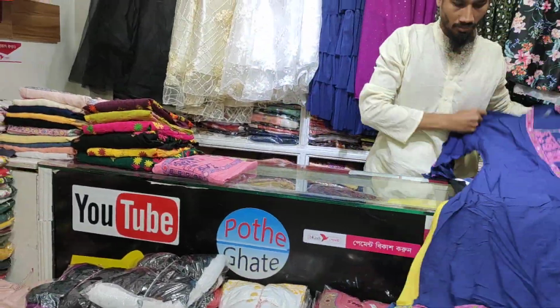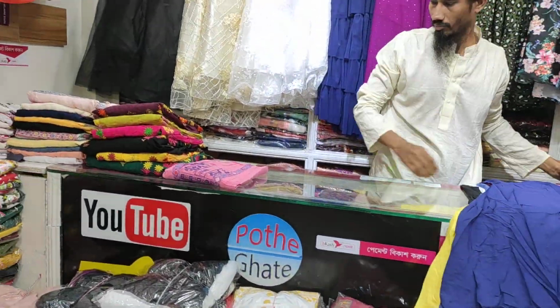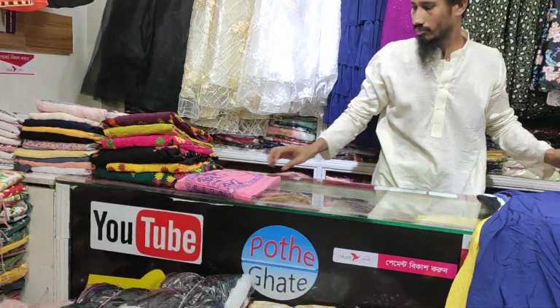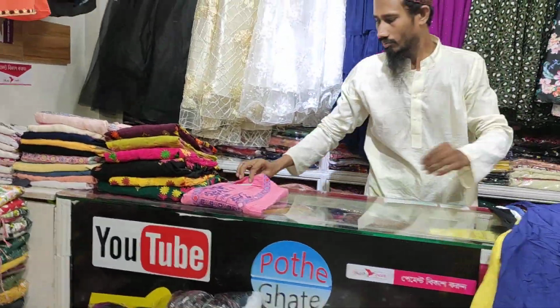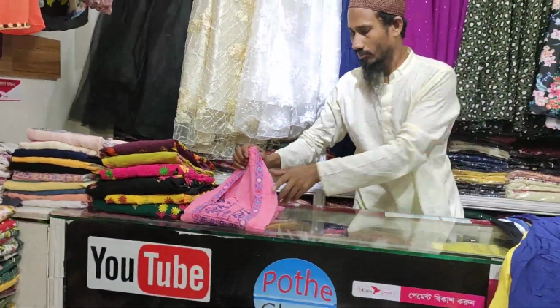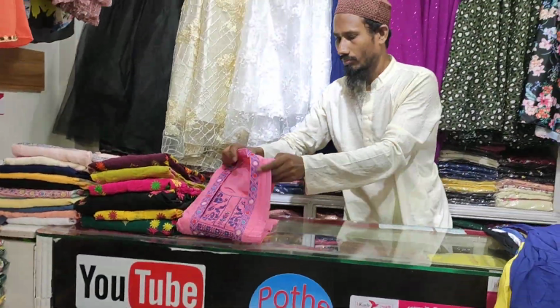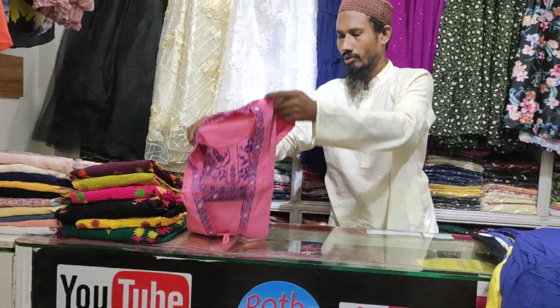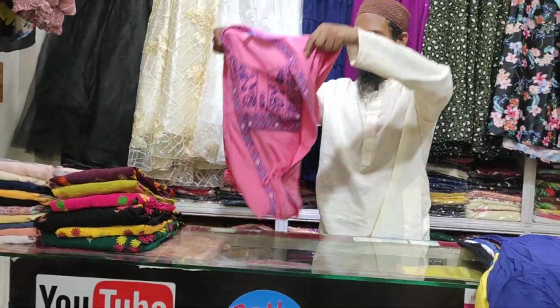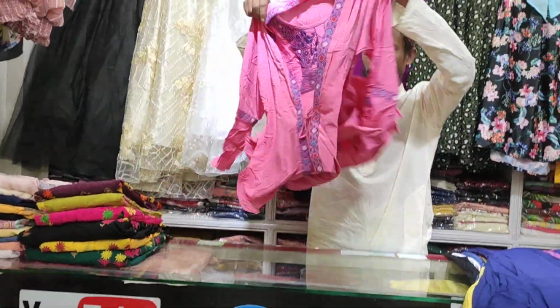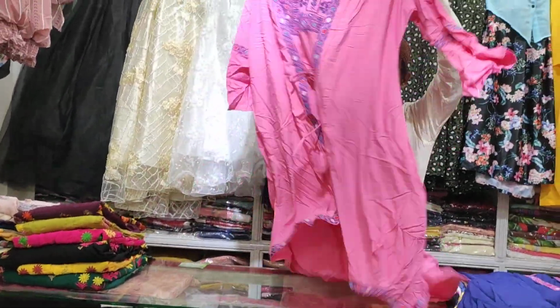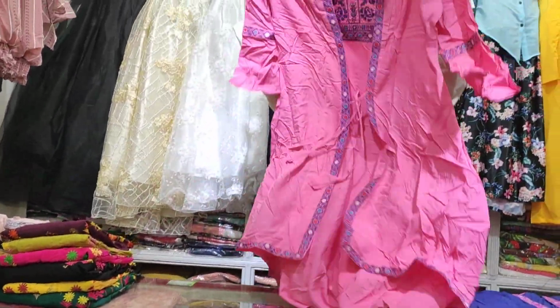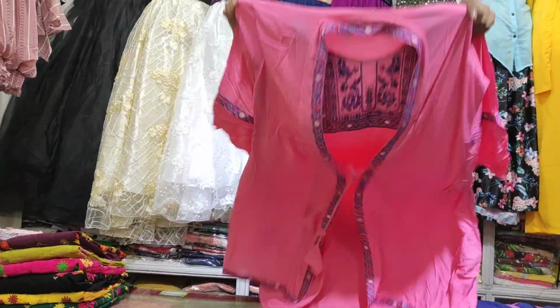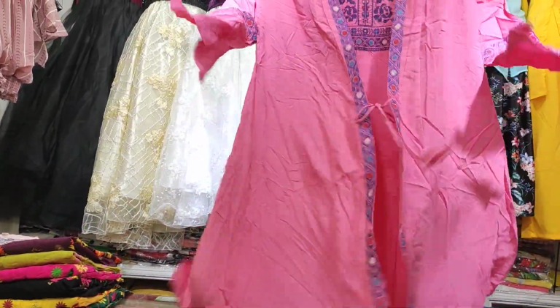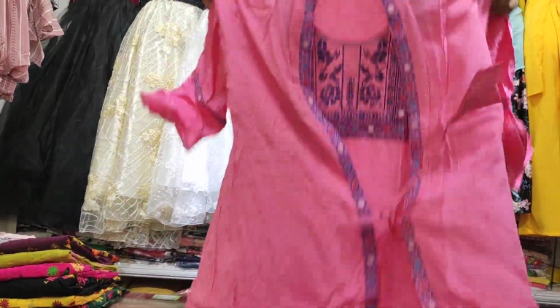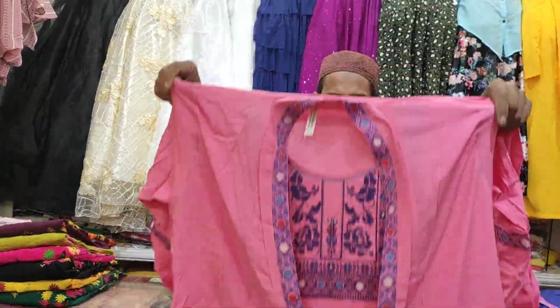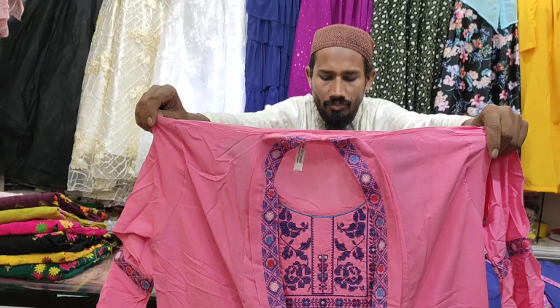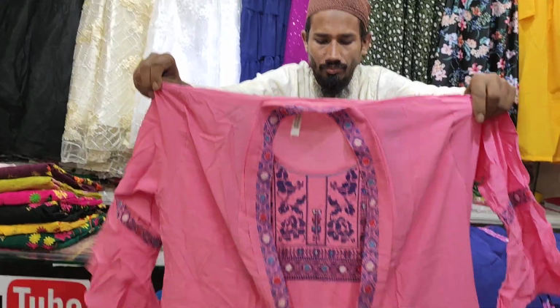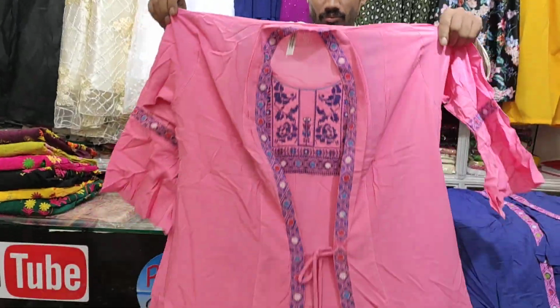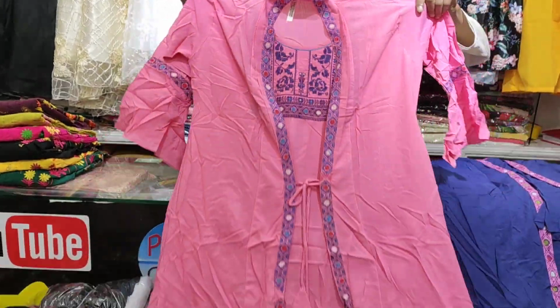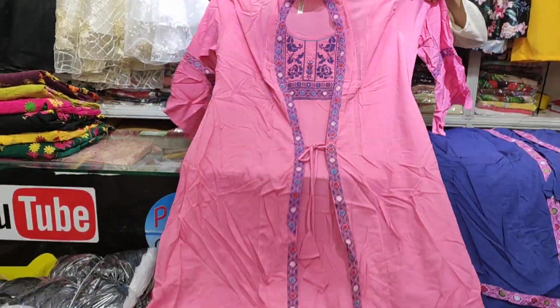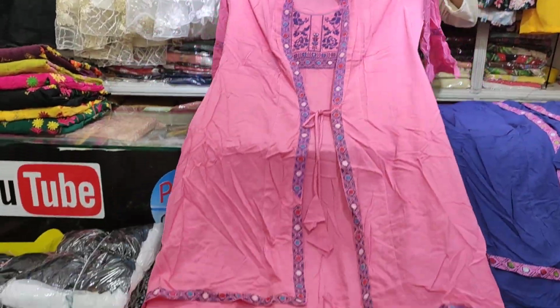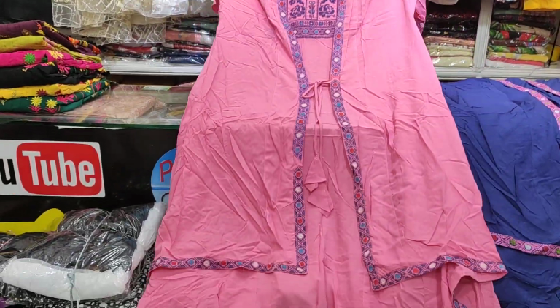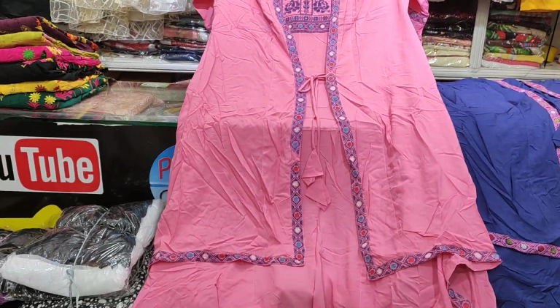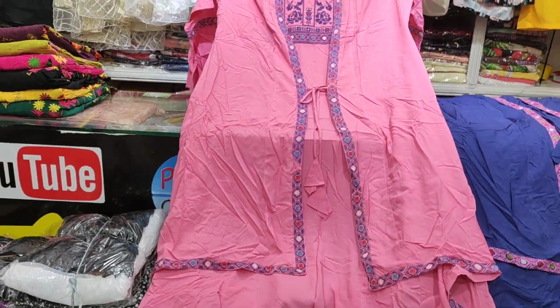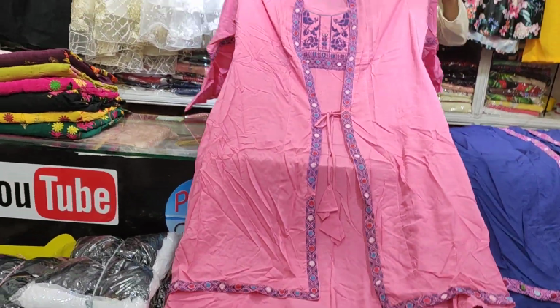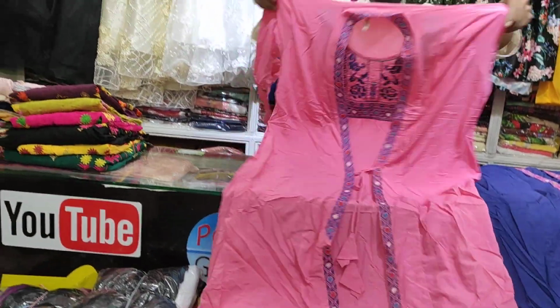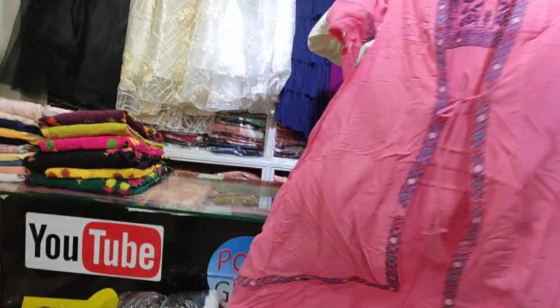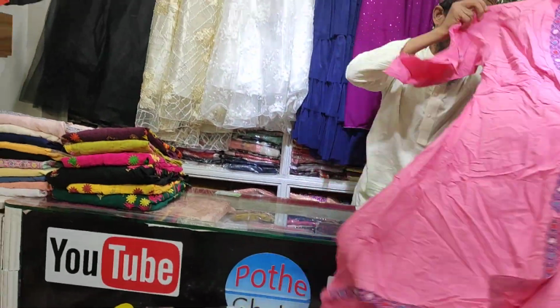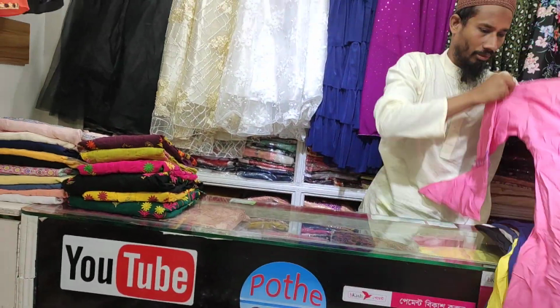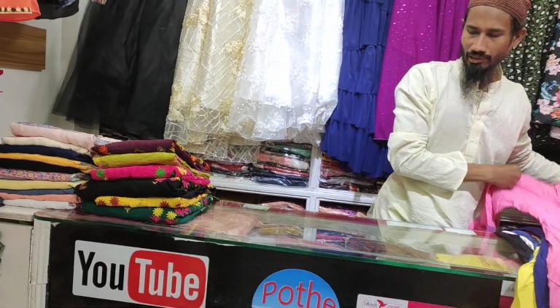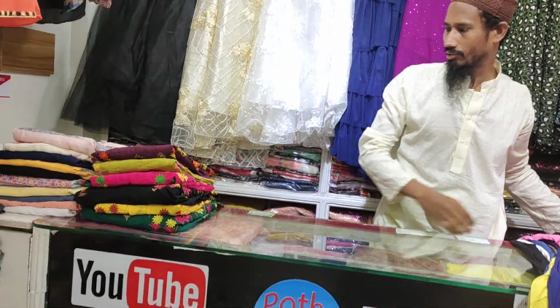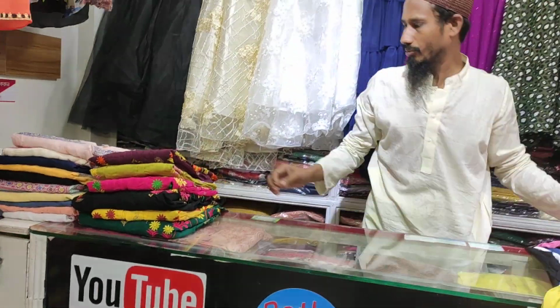The last color is a pinkish color. Here is the color — it's a color.